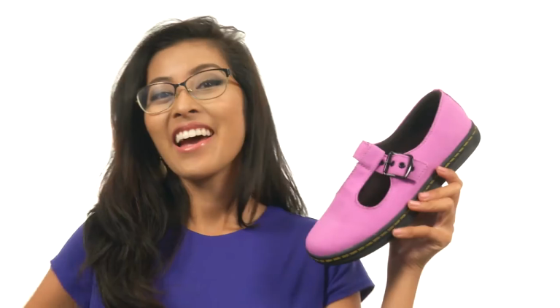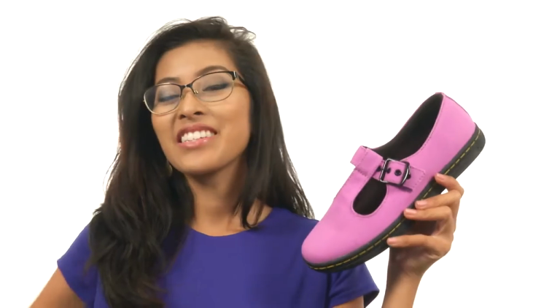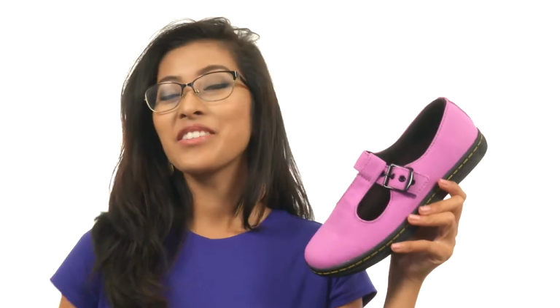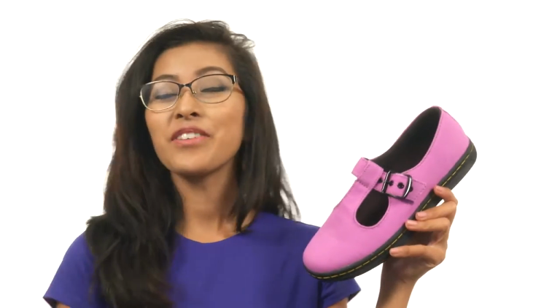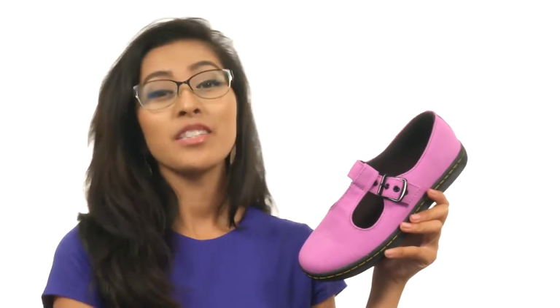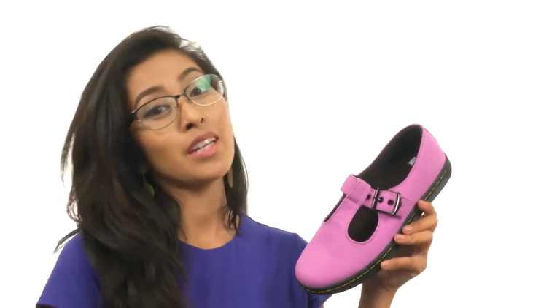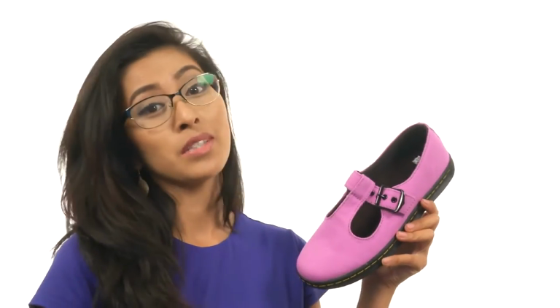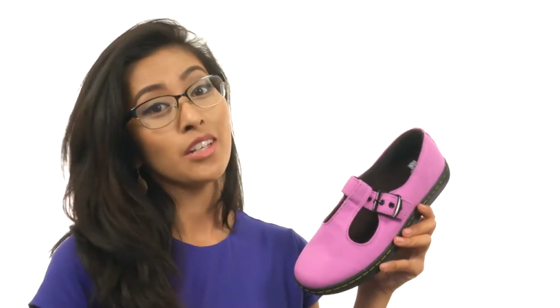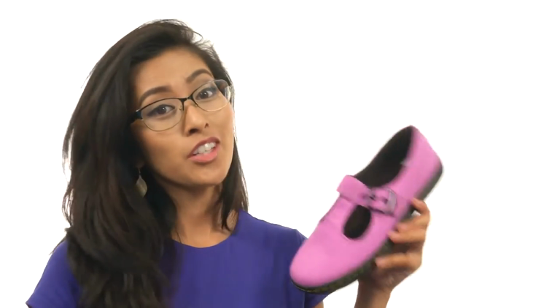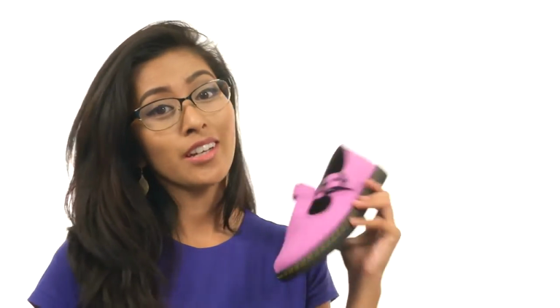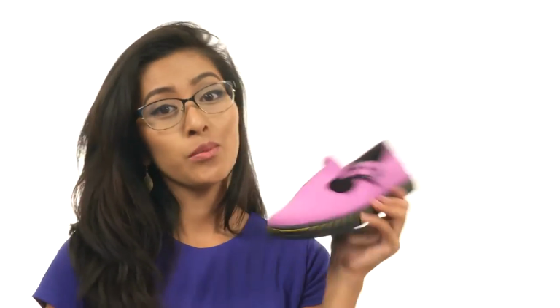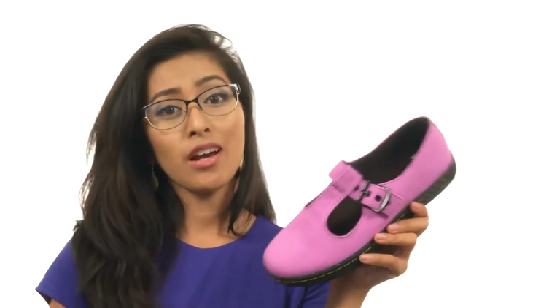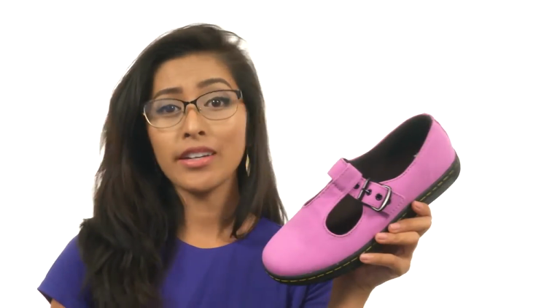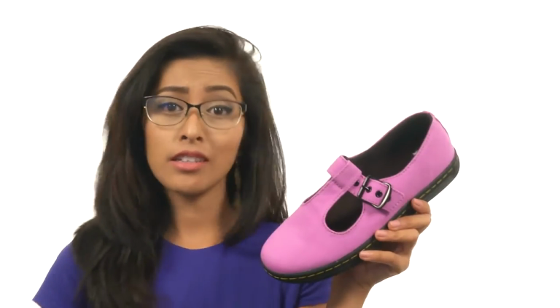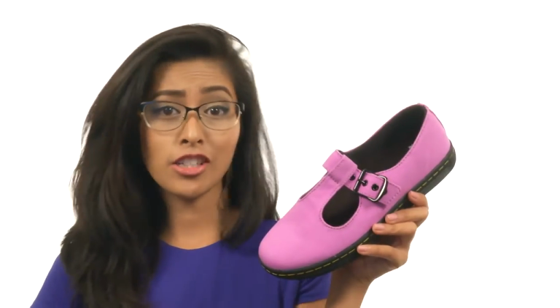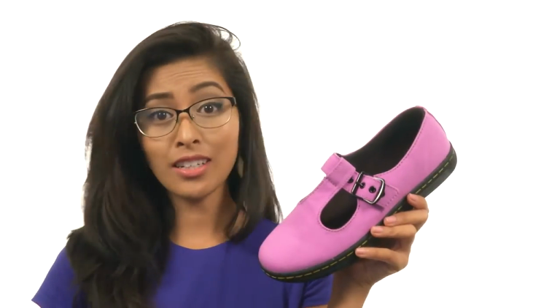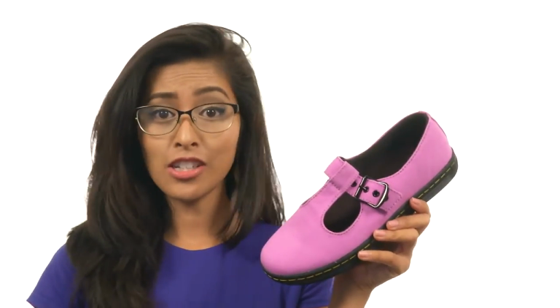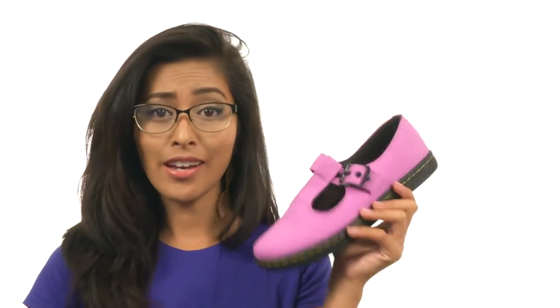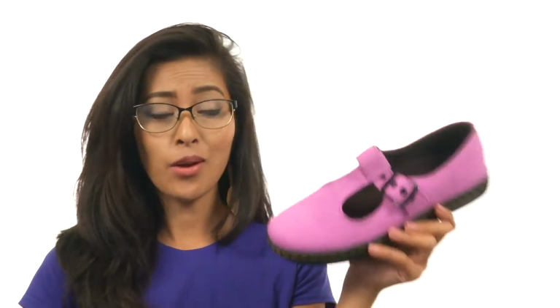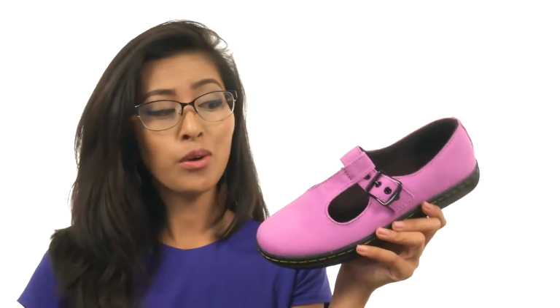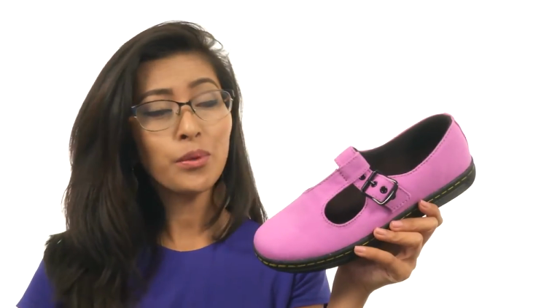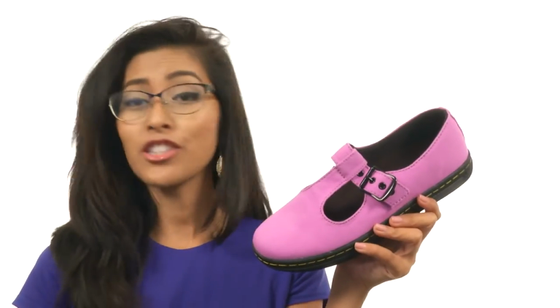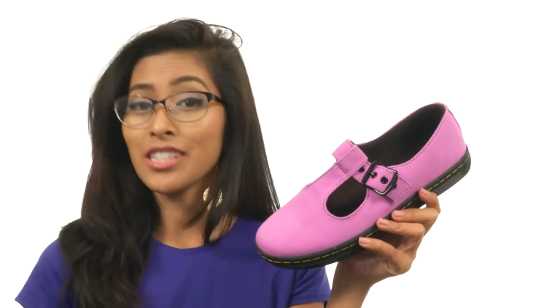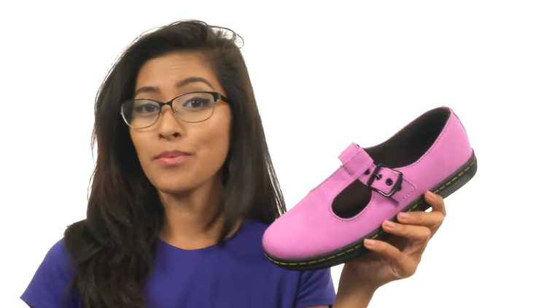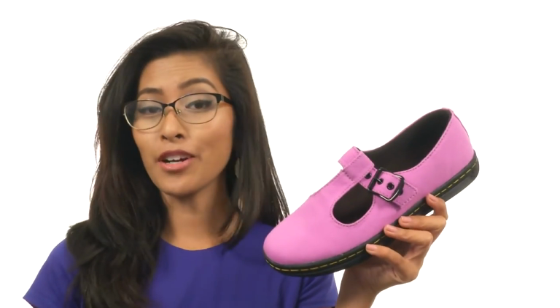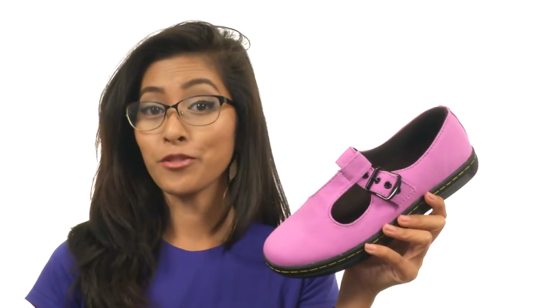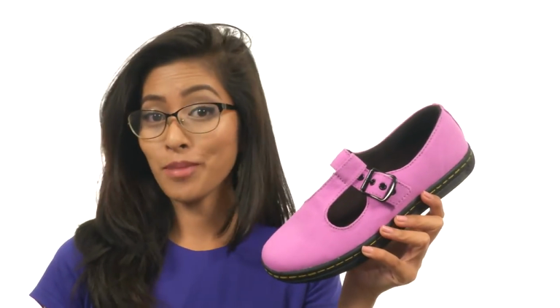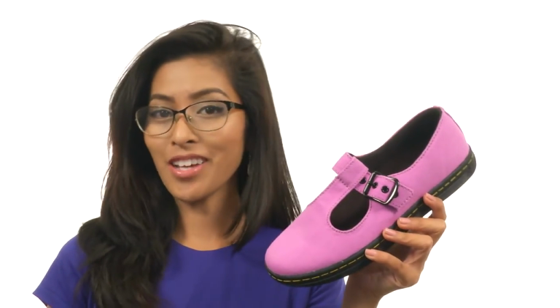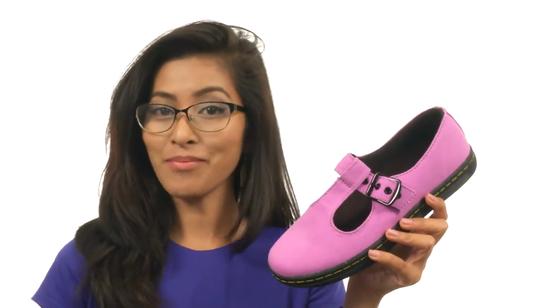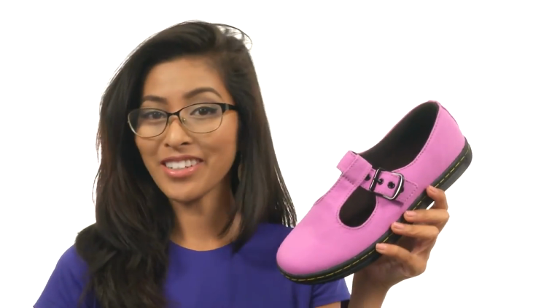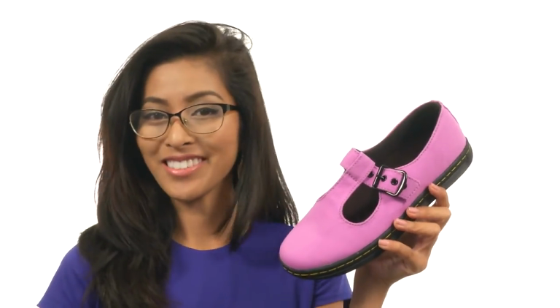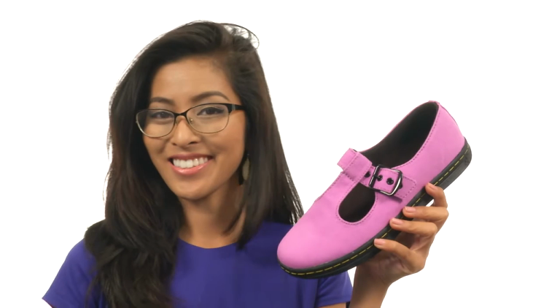How's it going, friends? My name is Sunshine, and we are here to chiggity check out the Woolwich T-Bar from Doc Martens.